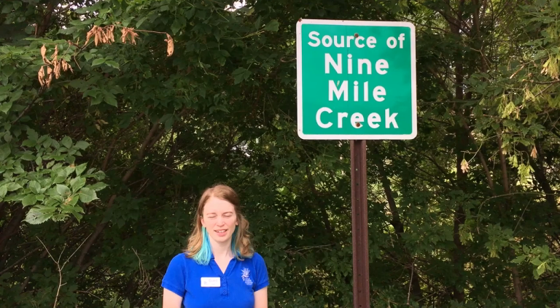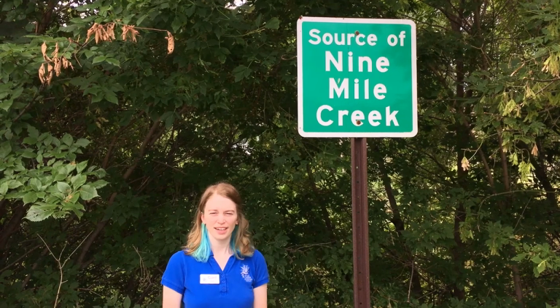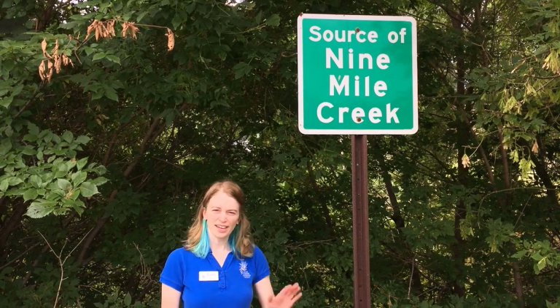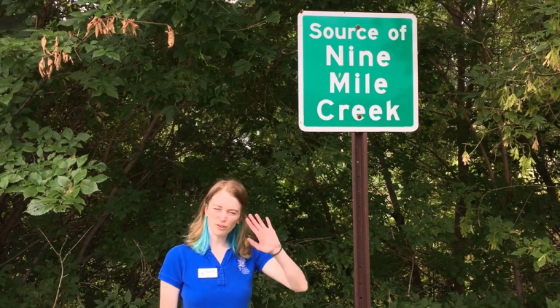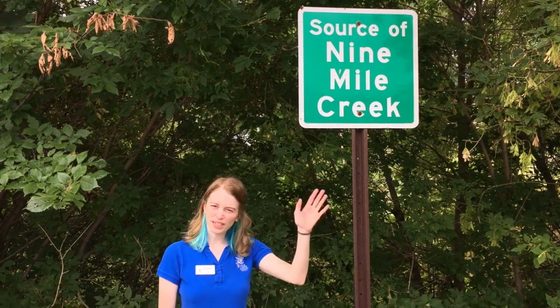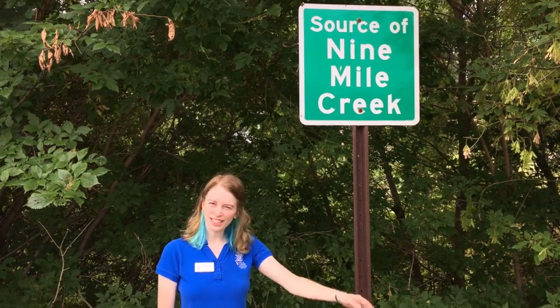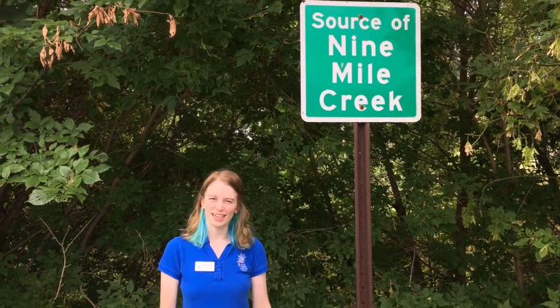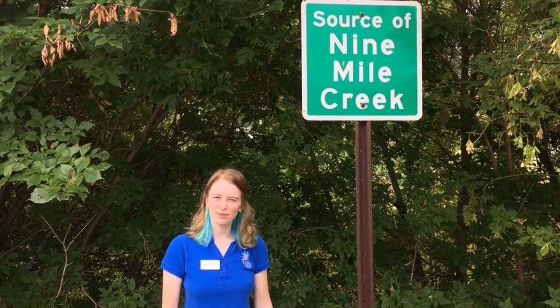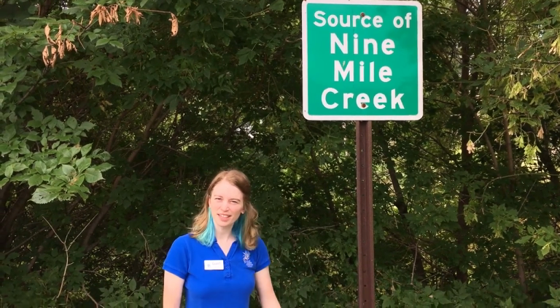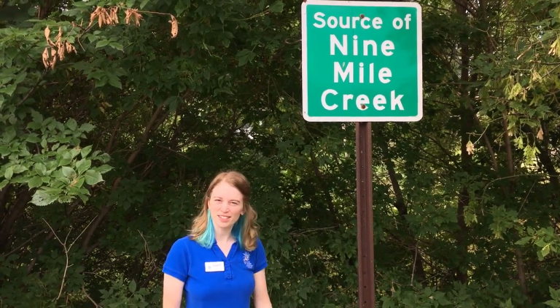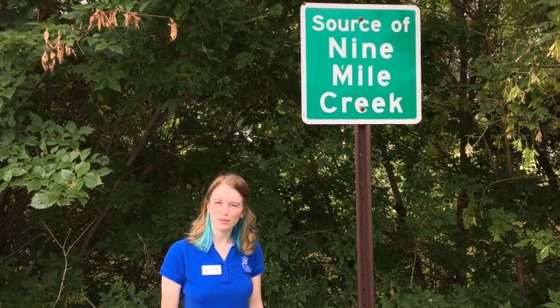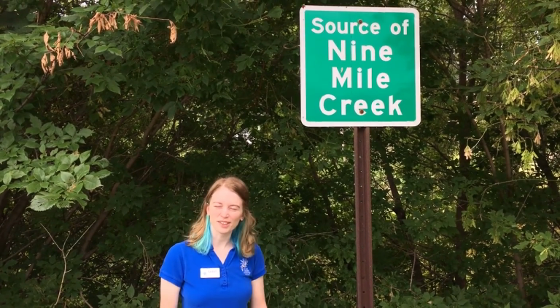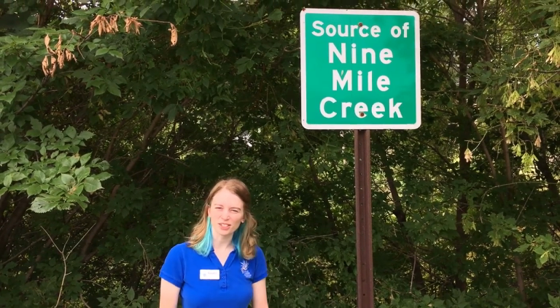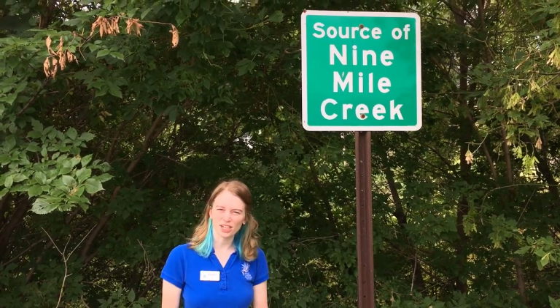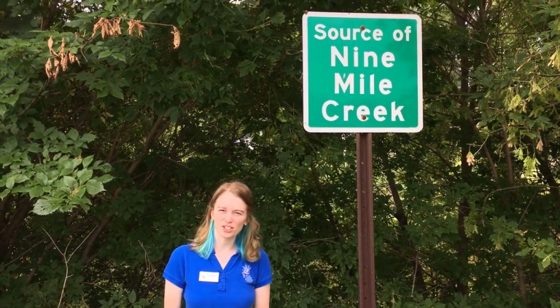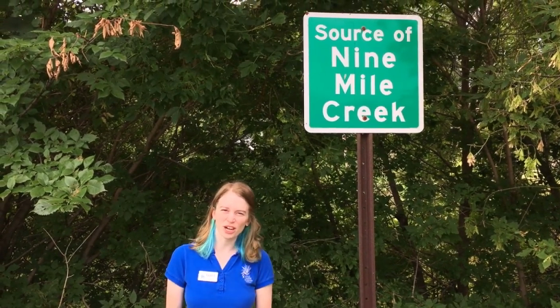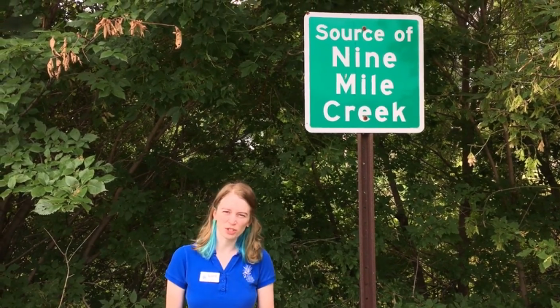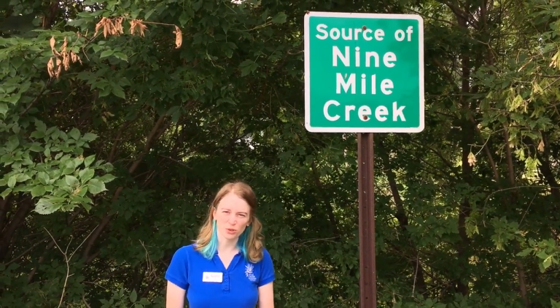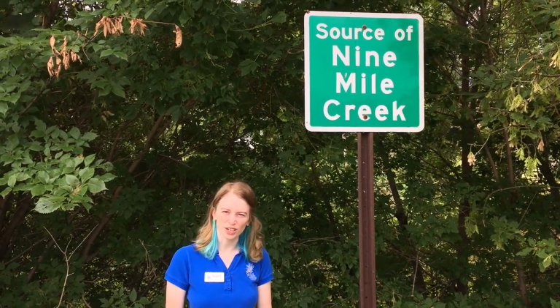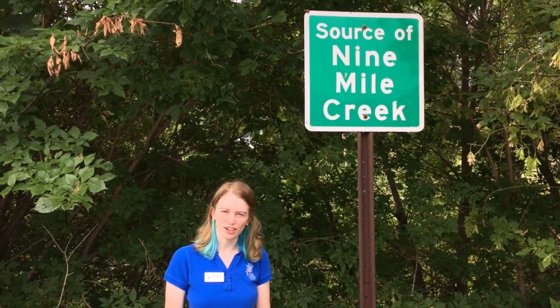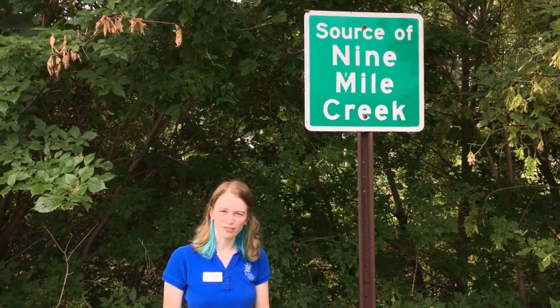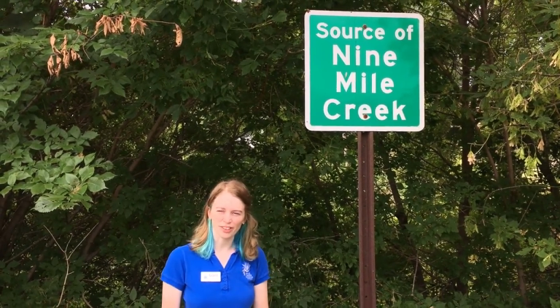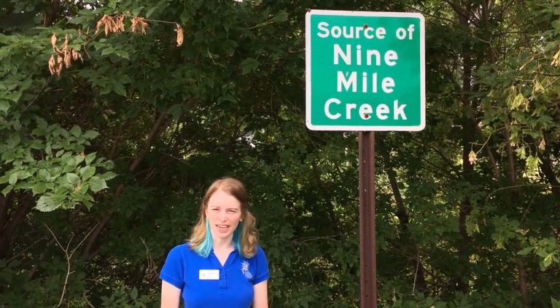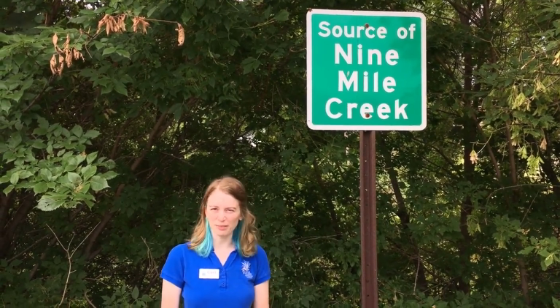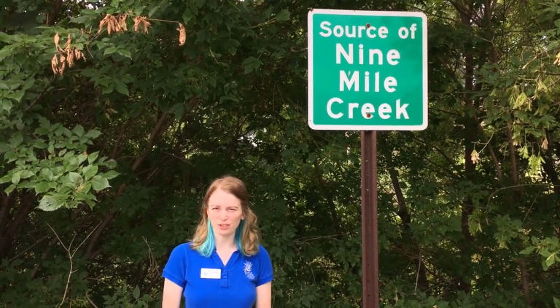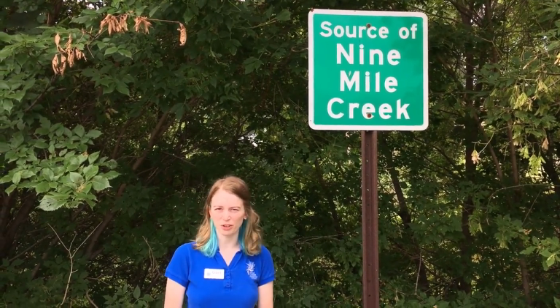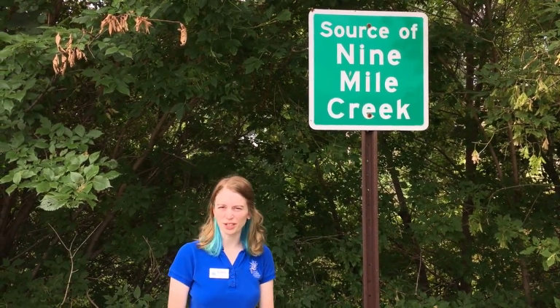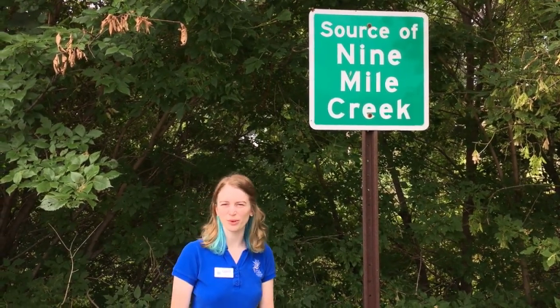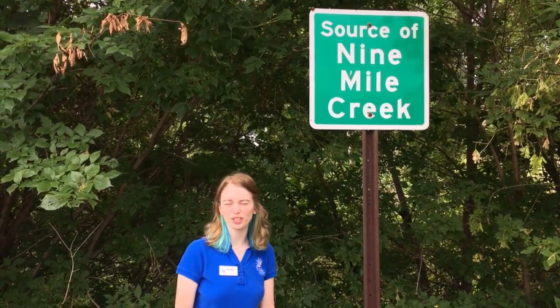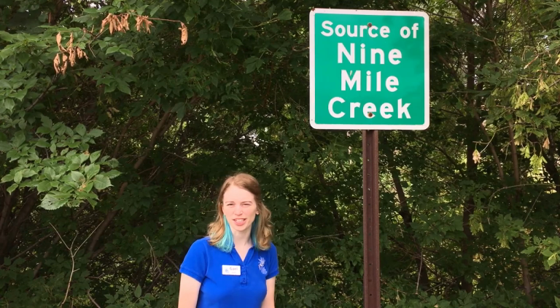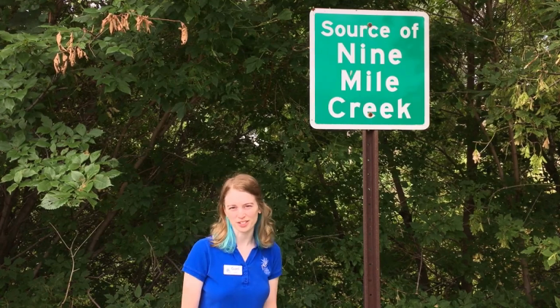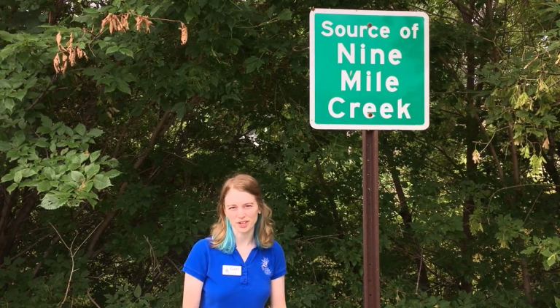Hi everybody, I'm Gail Zimbel, the Education Outreach Coordinator for the Nine Mile Creek Watershed District.